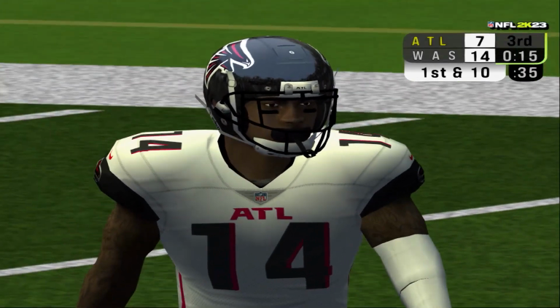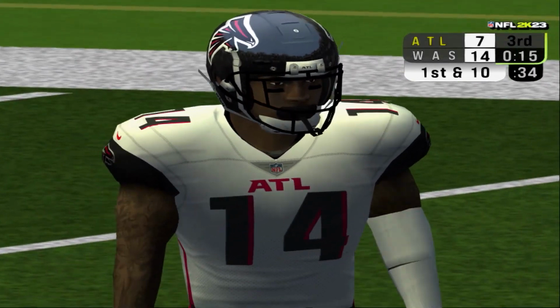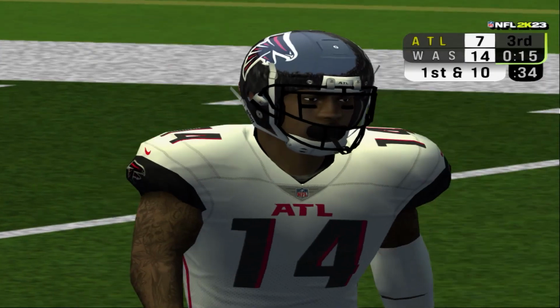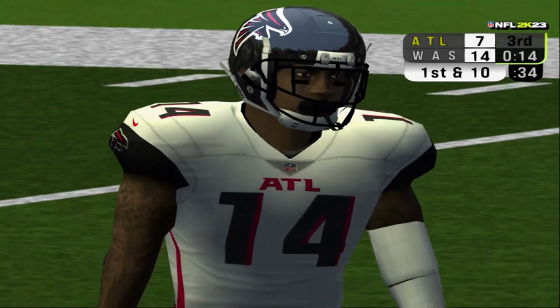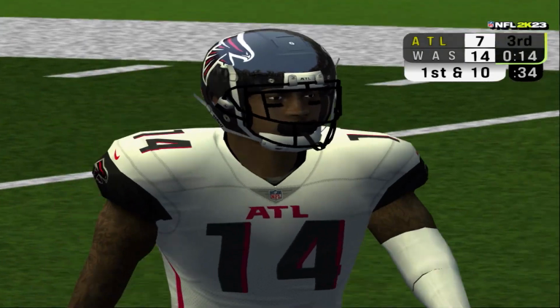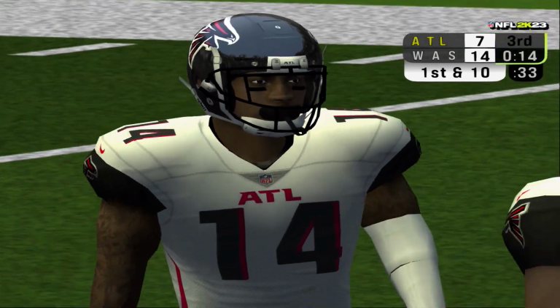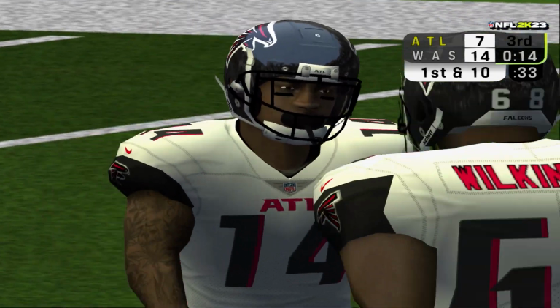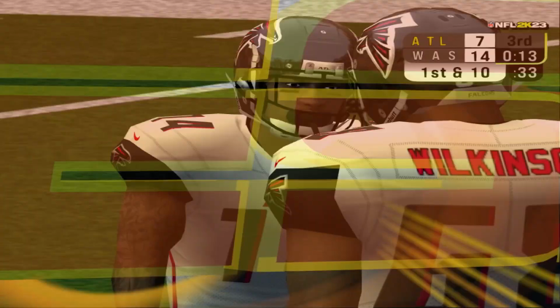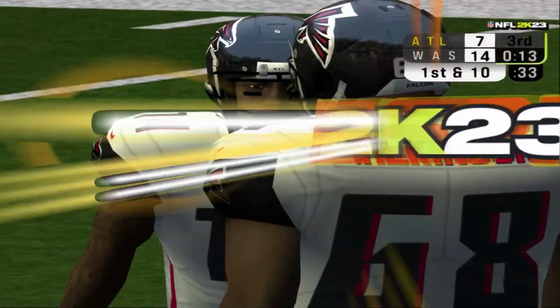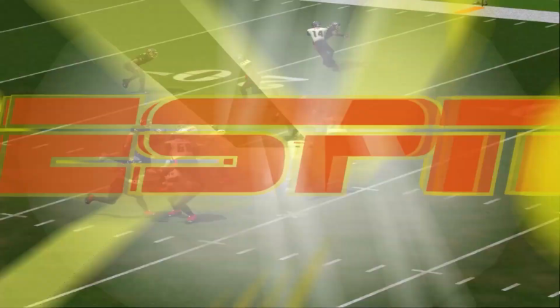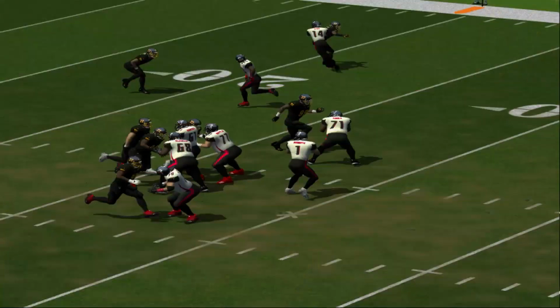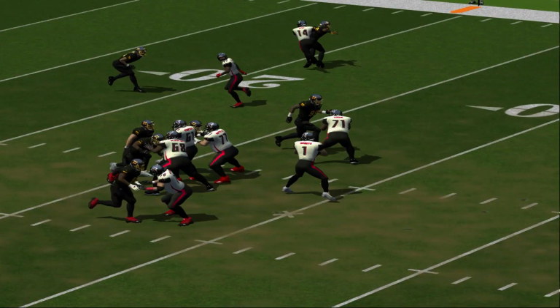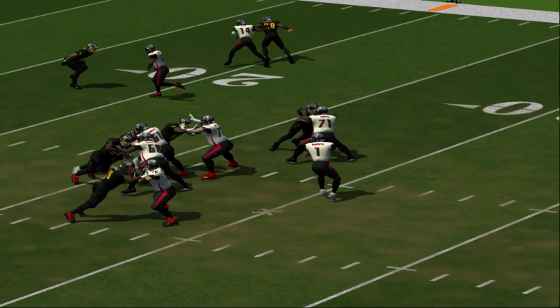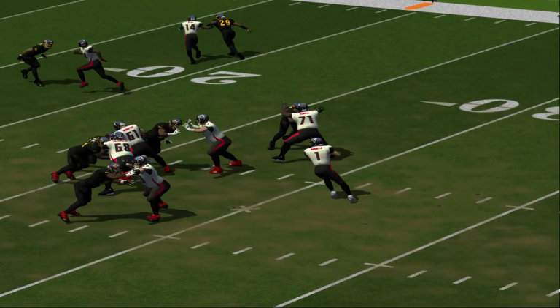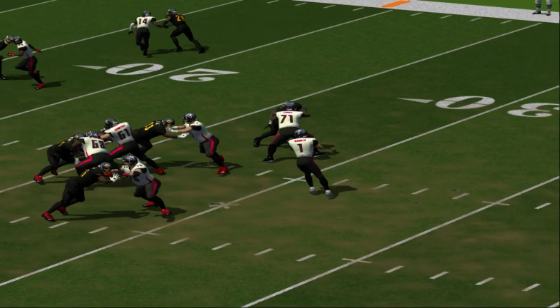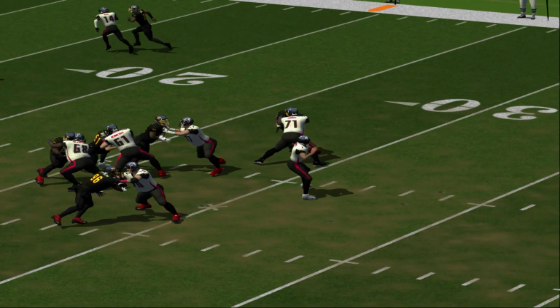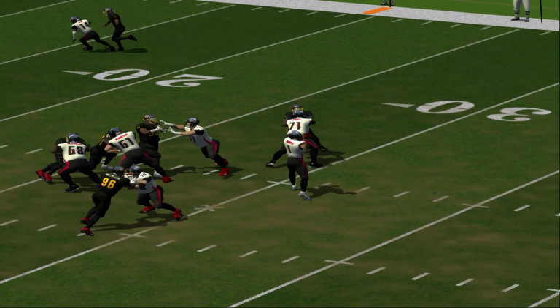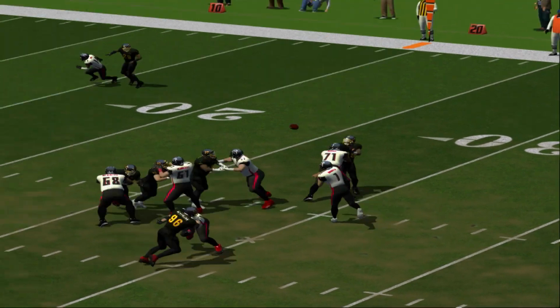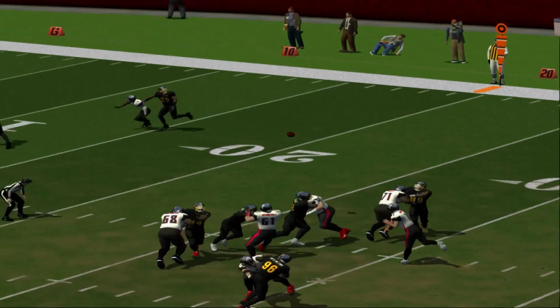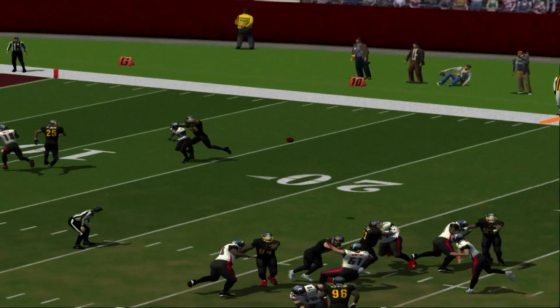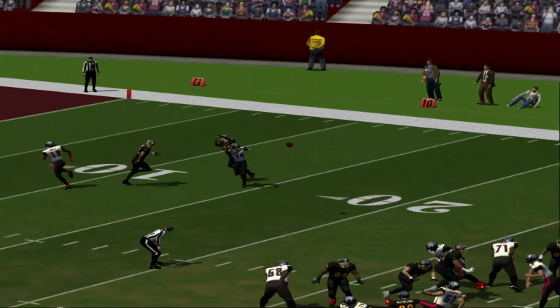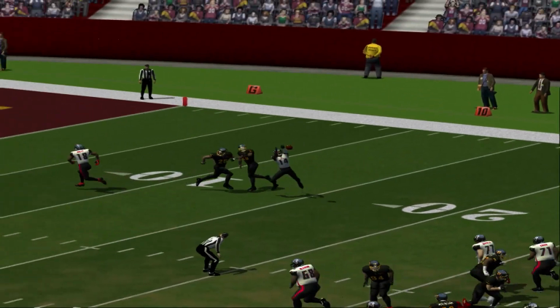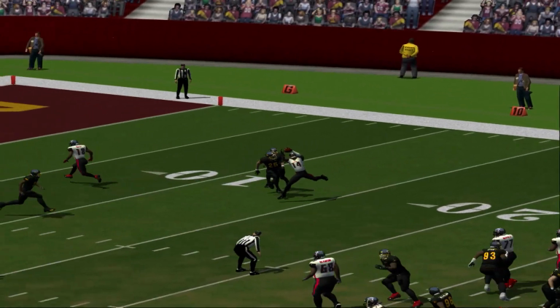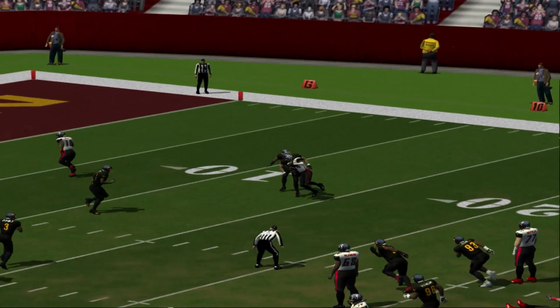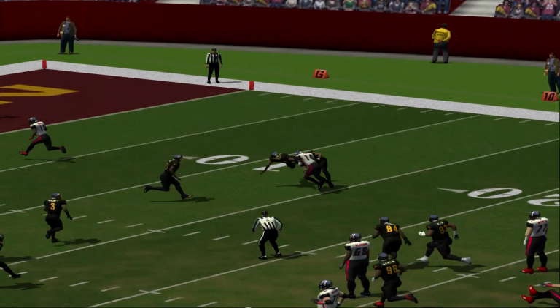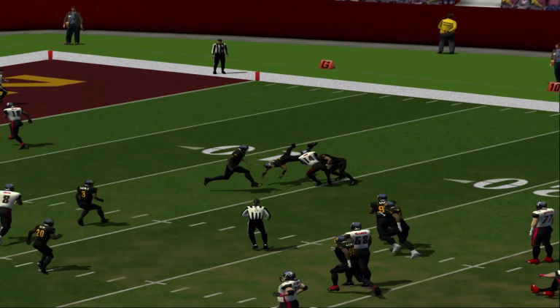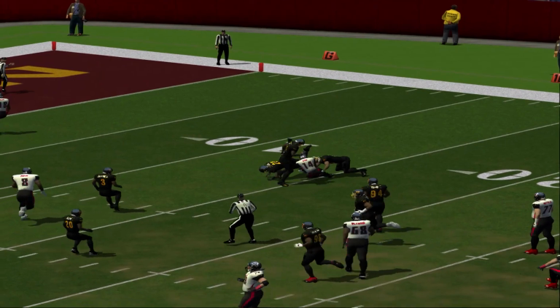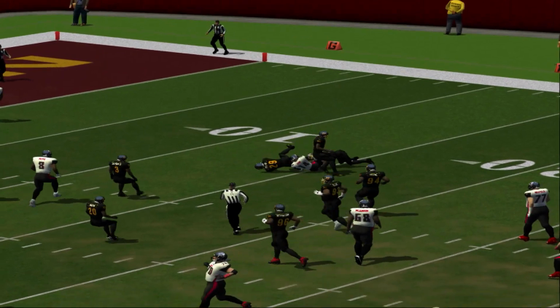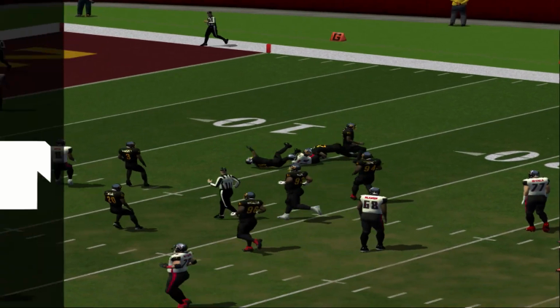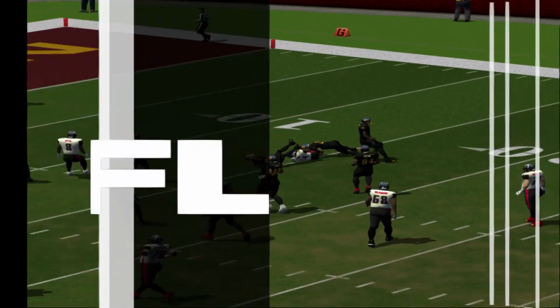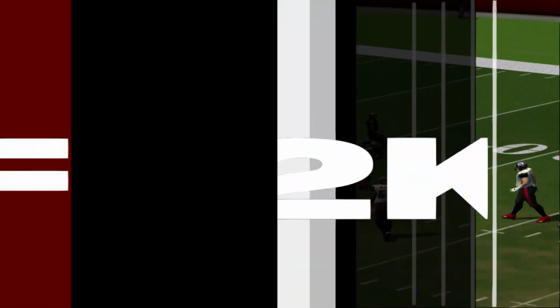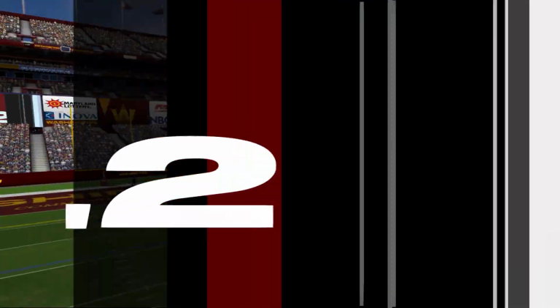First down, Falcons! Bird had three guys covering him, but look what happens — incredible catch.